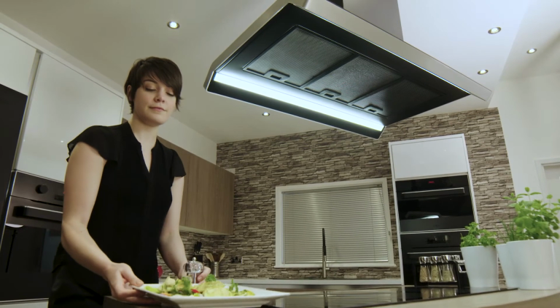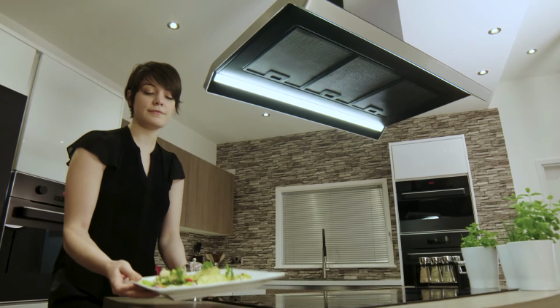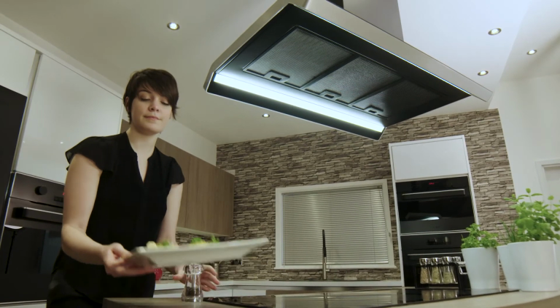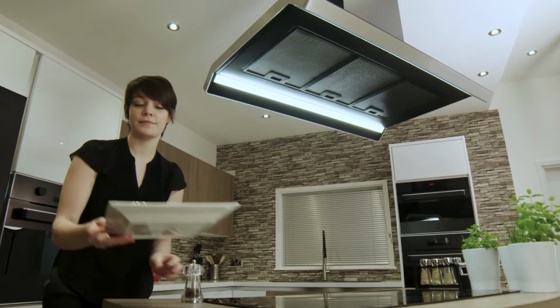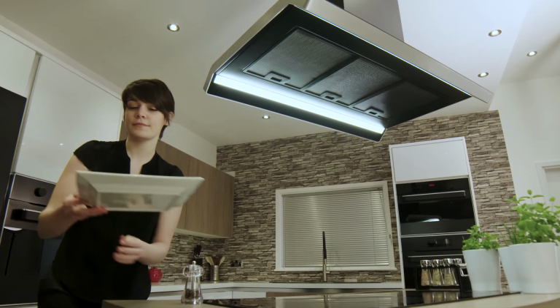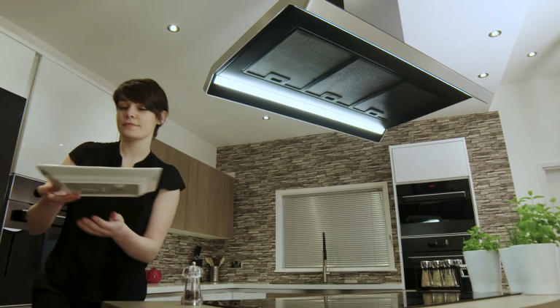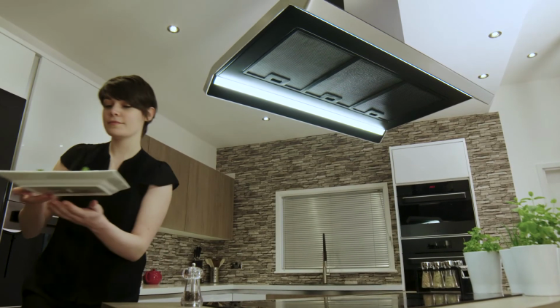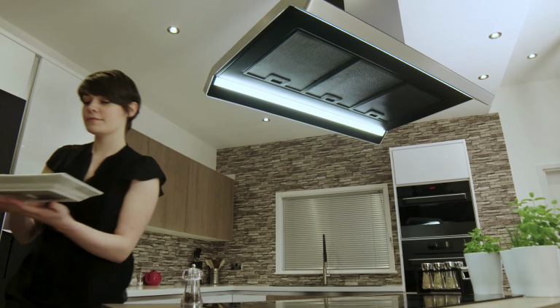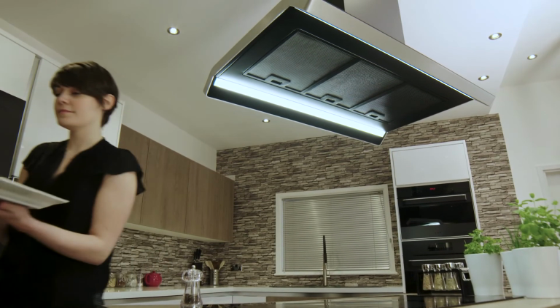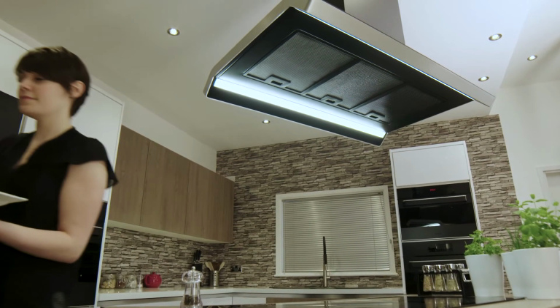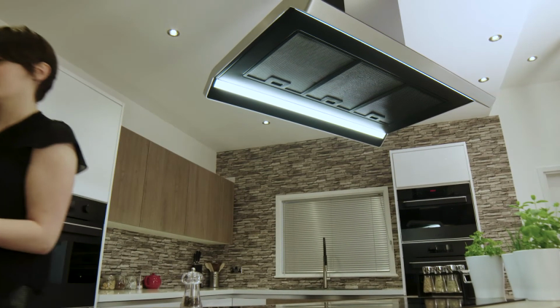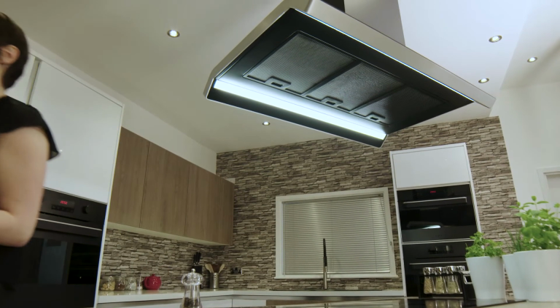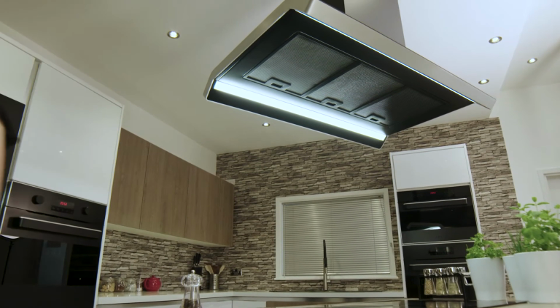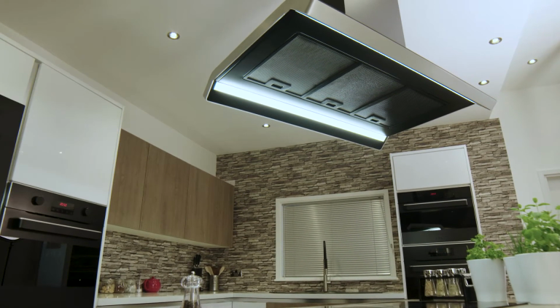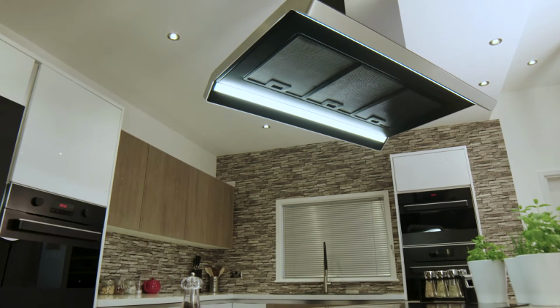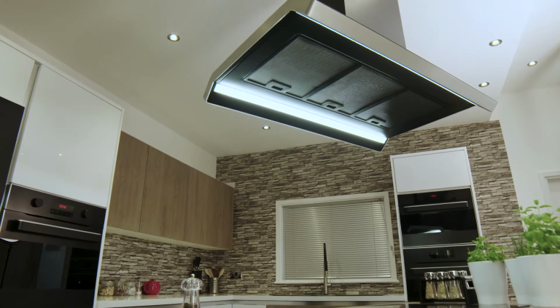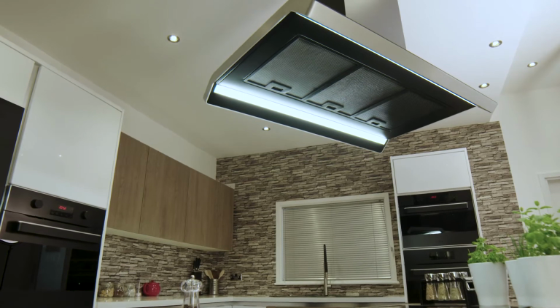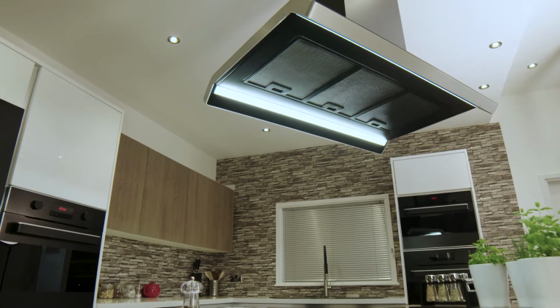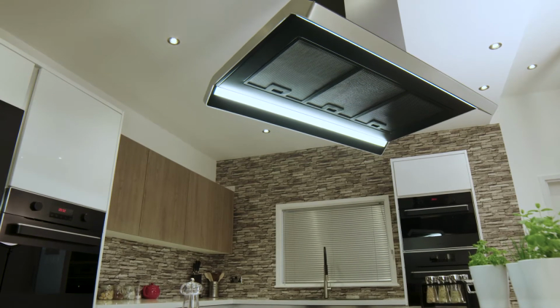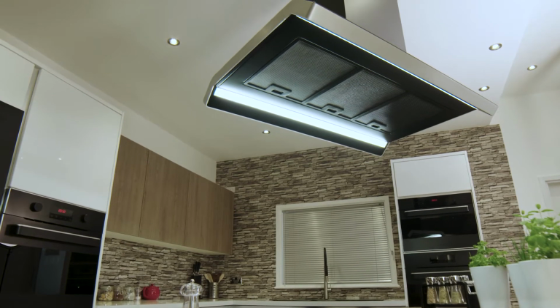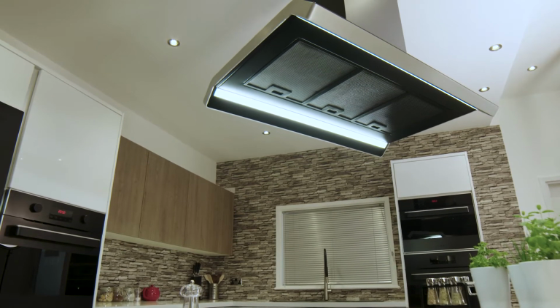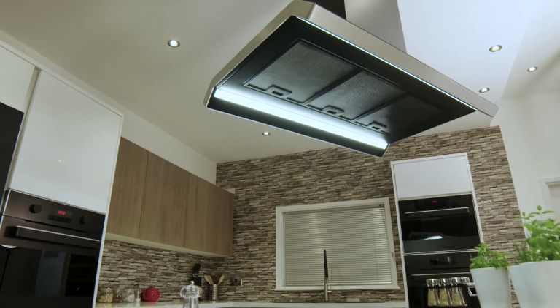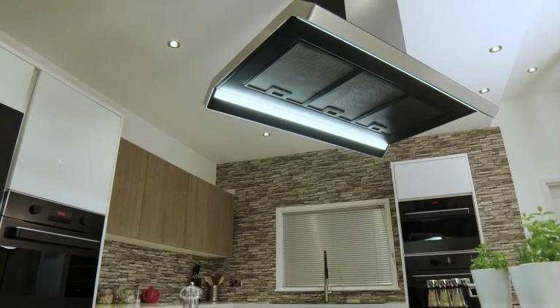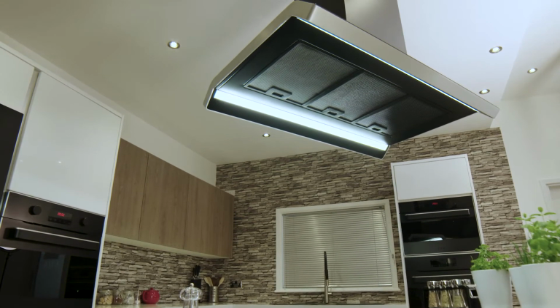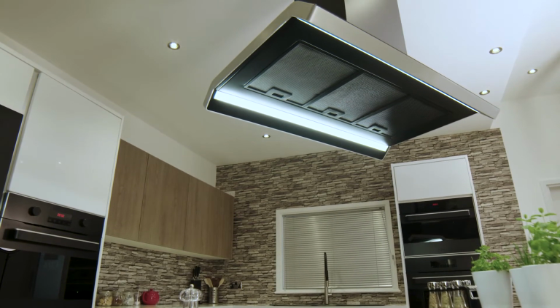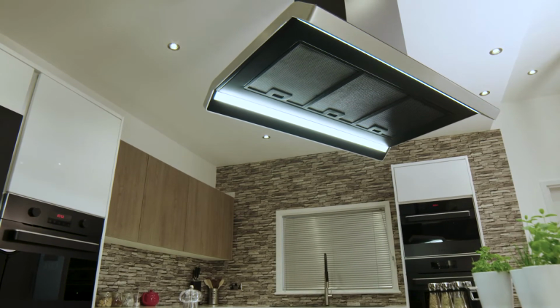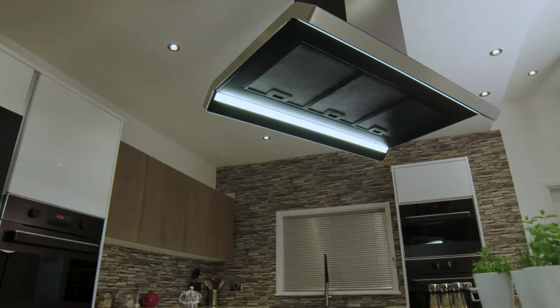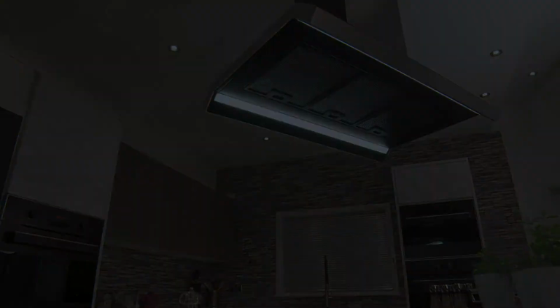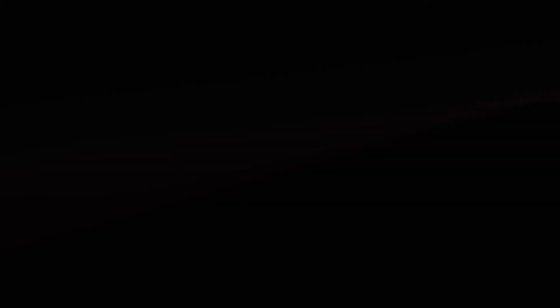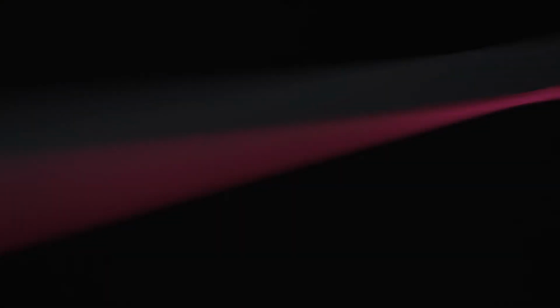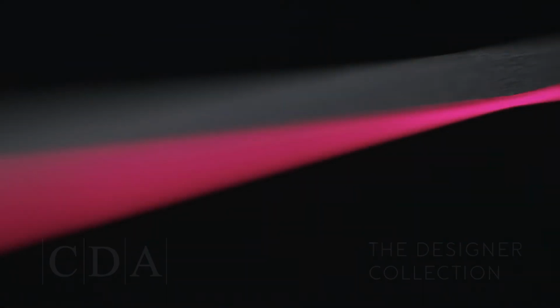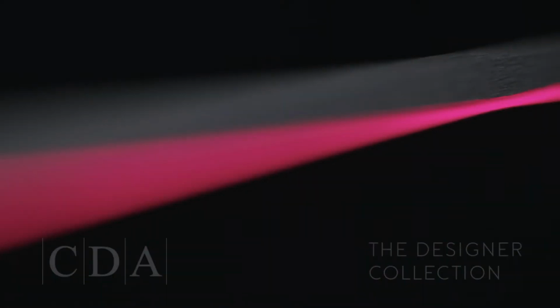The CDA EZTK 90BL Designer Collection Extractor. Built for your life.